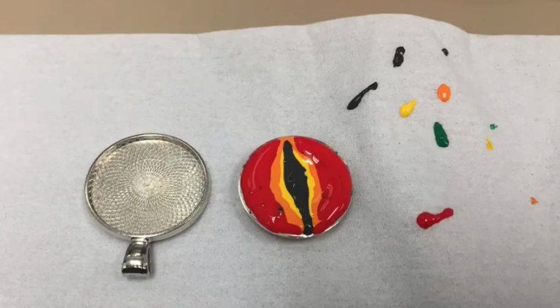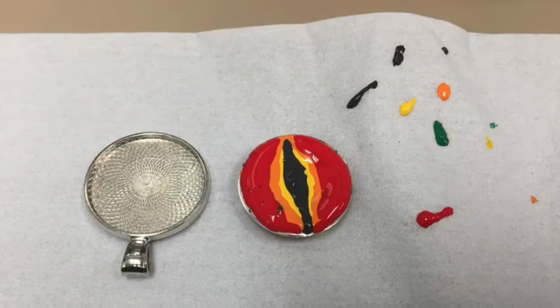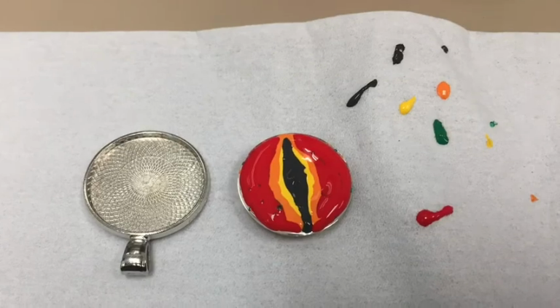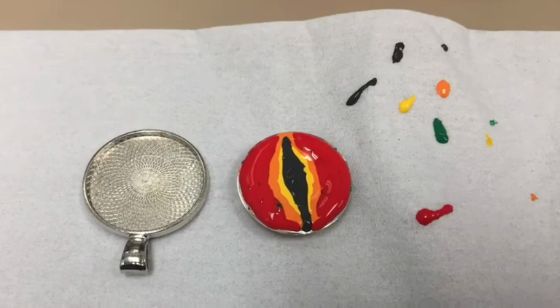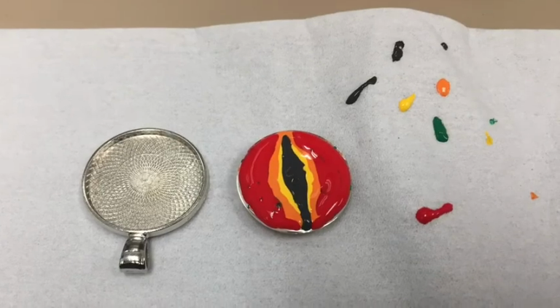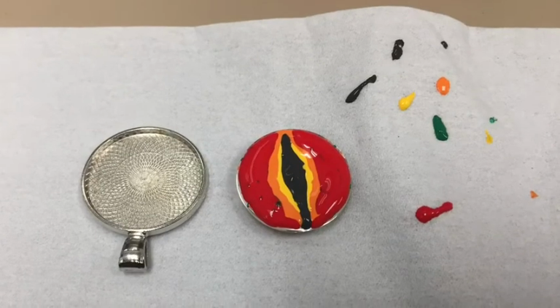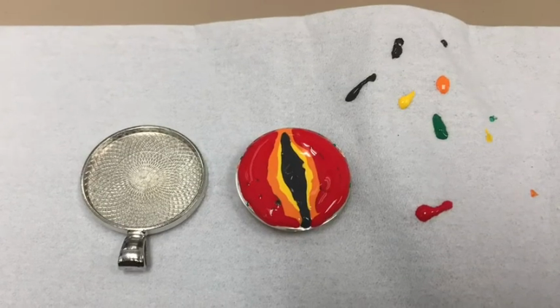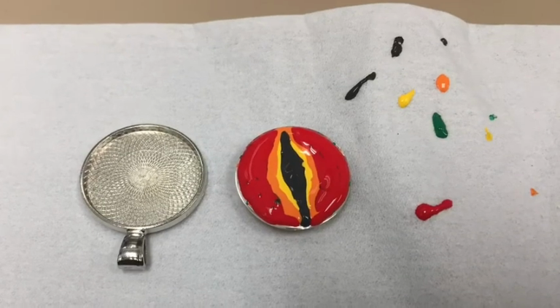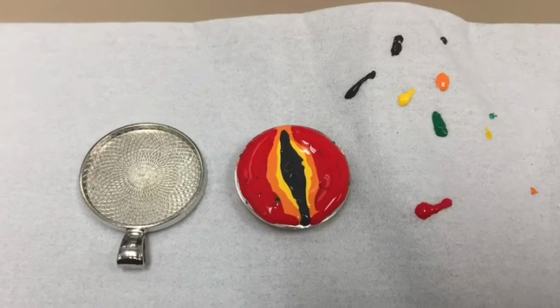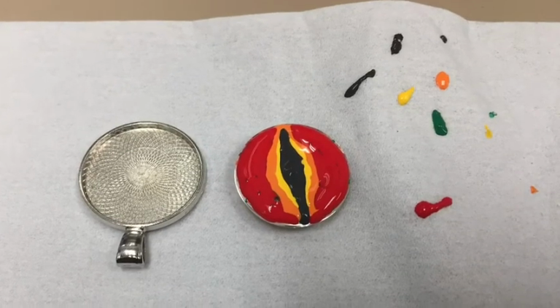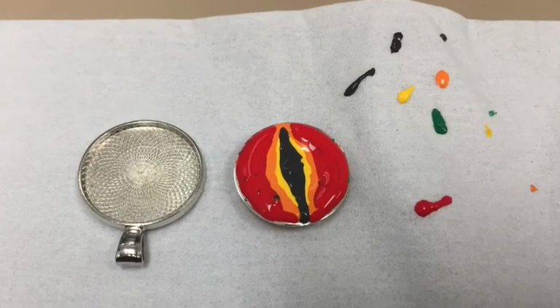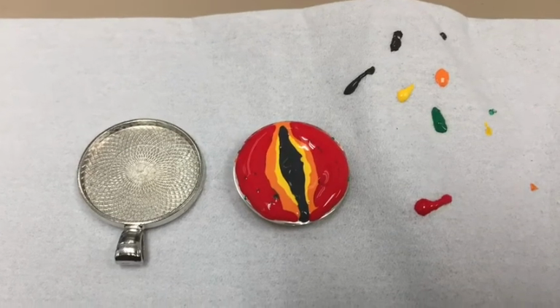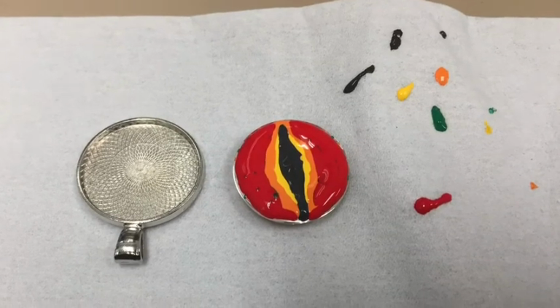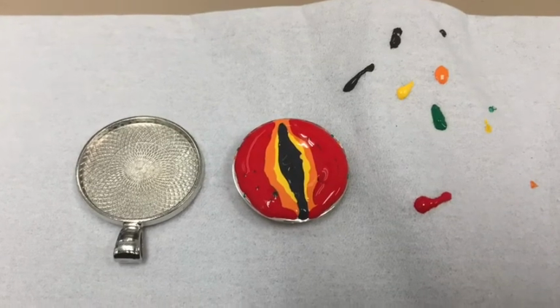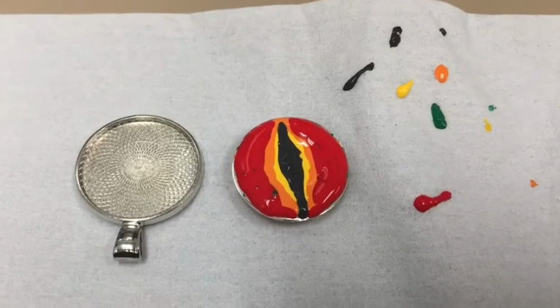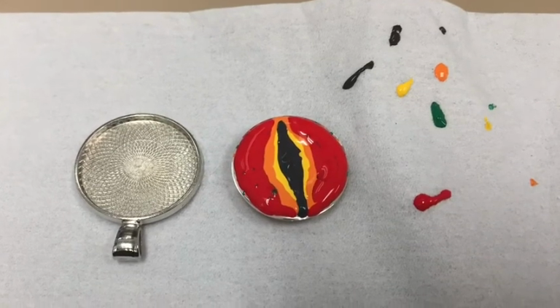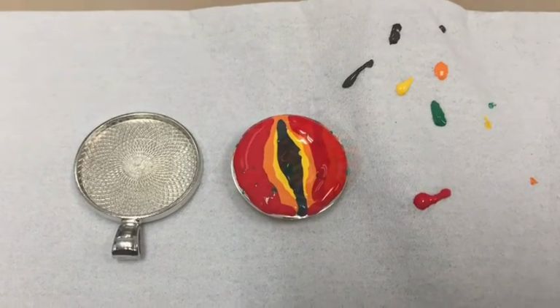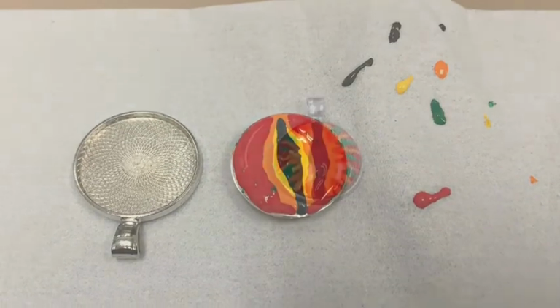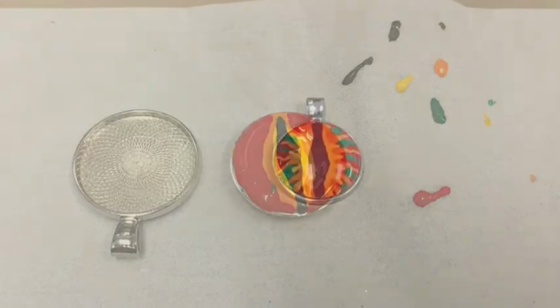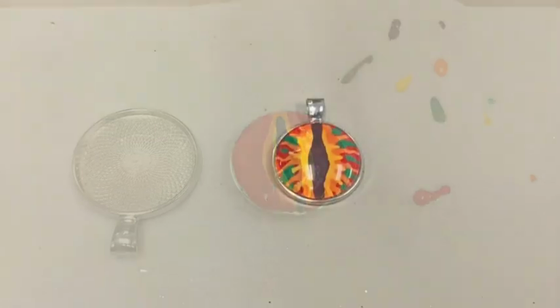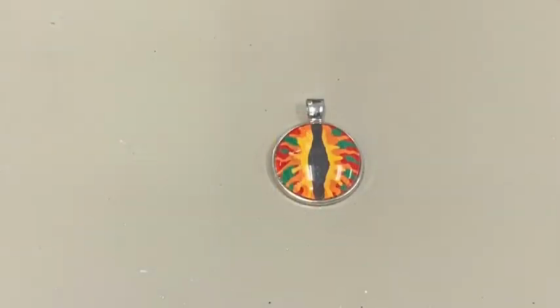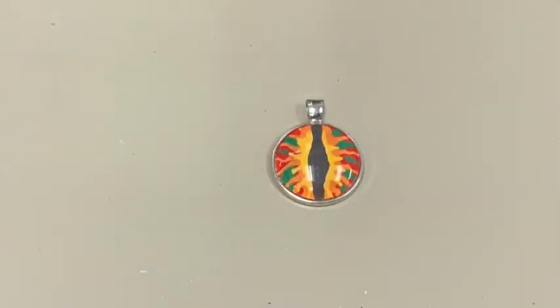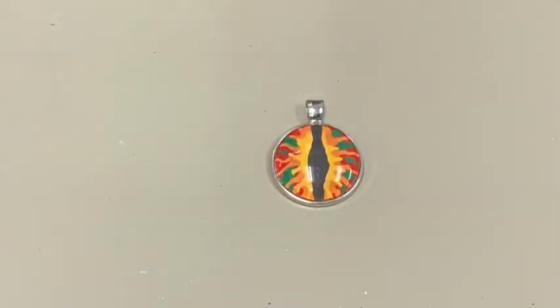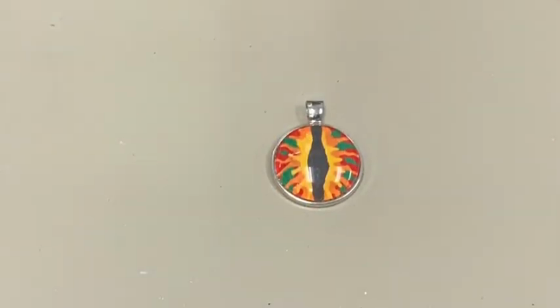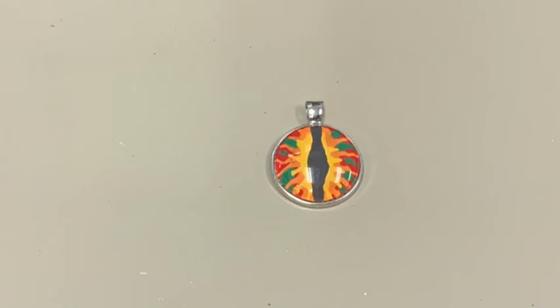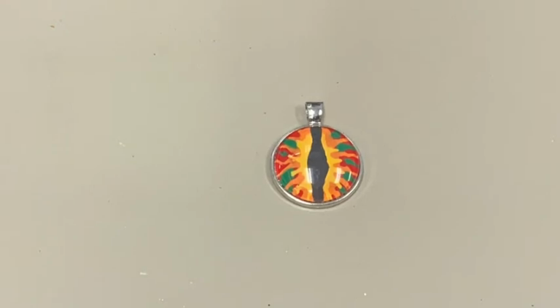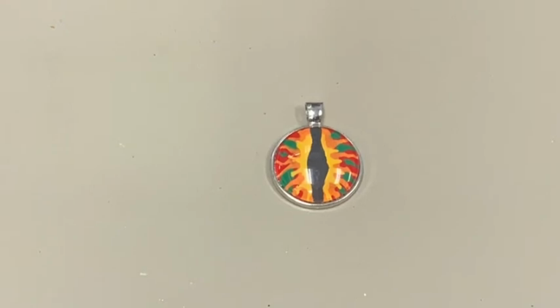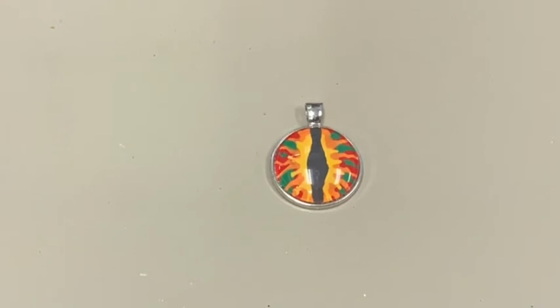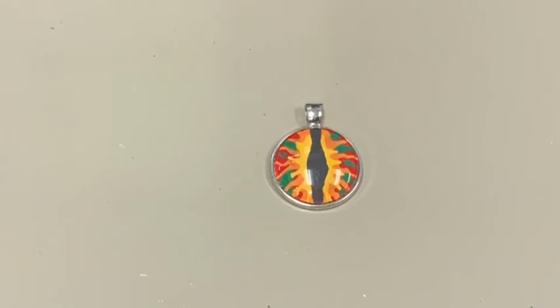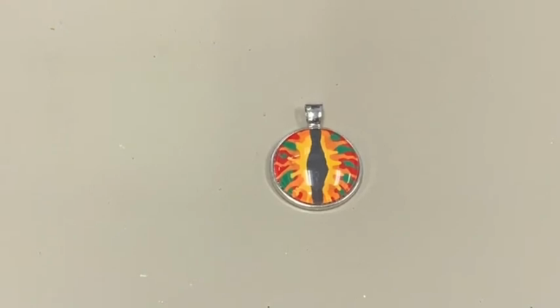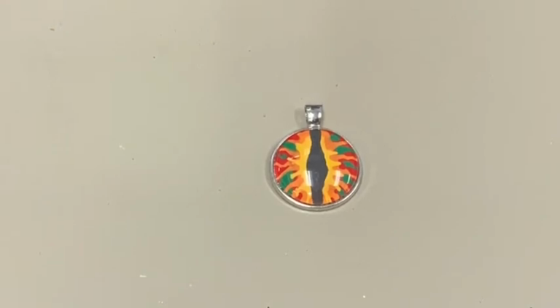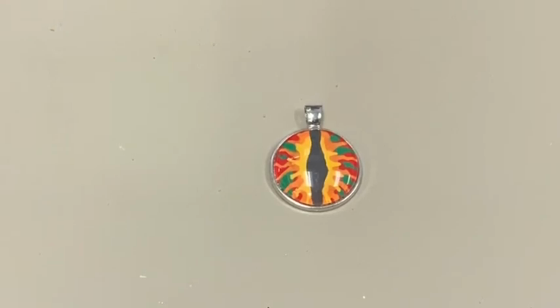A few air bubbles should be alright, though you can pop them with the tip of your paint bottle. I recommend giving the paint overnight to dry.